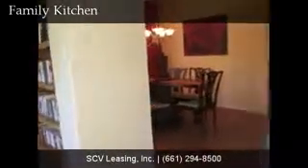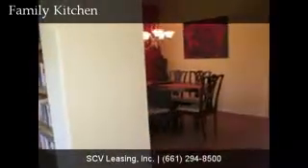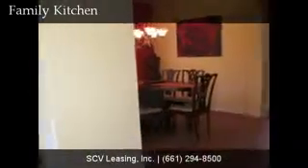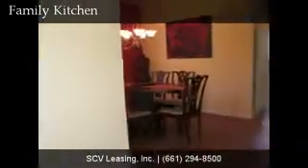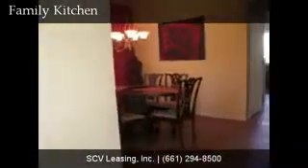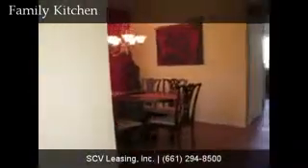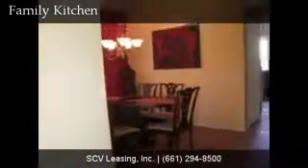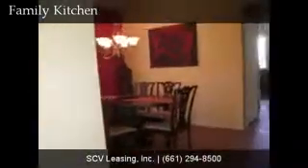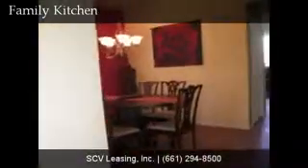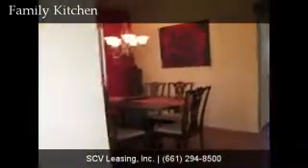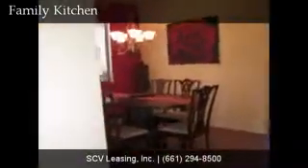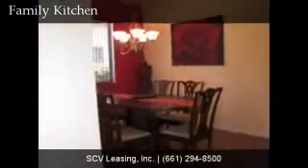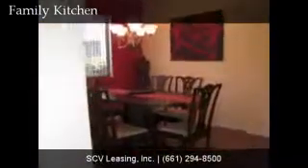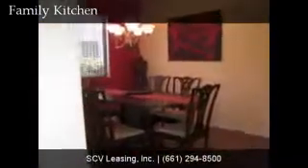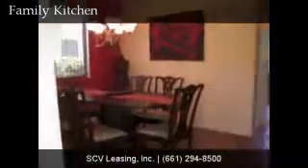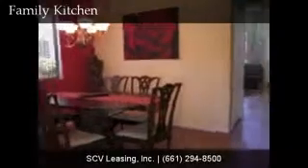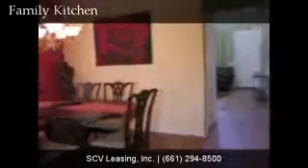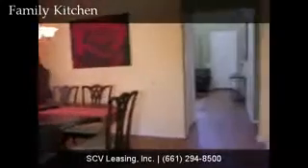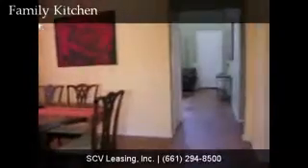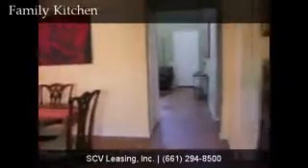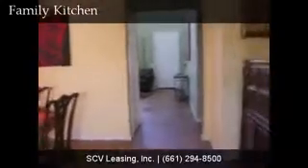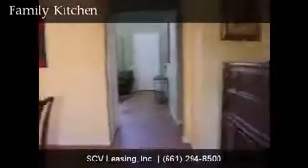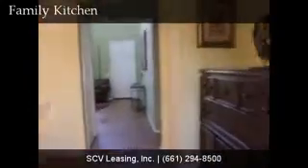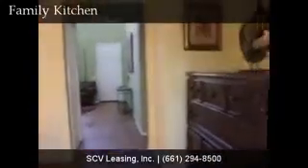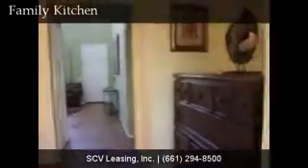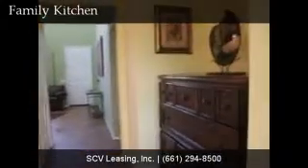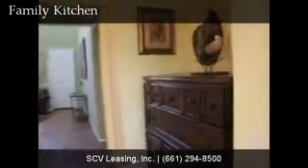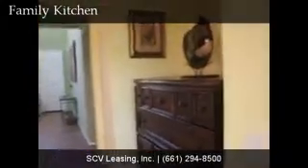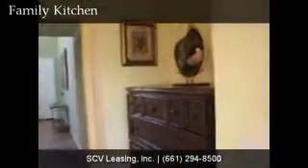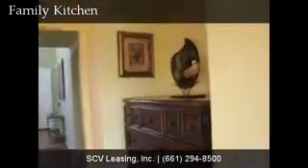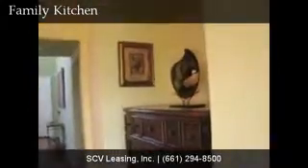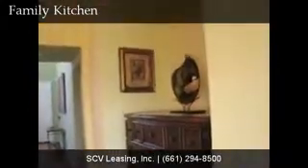Just back past the formal dining room, find a lovely decorator nook.